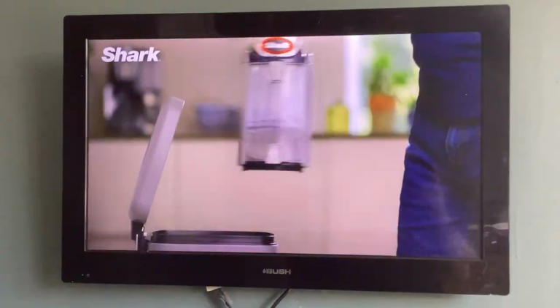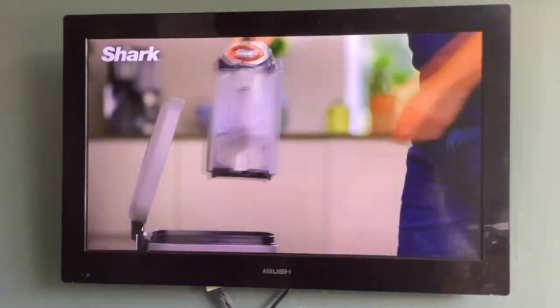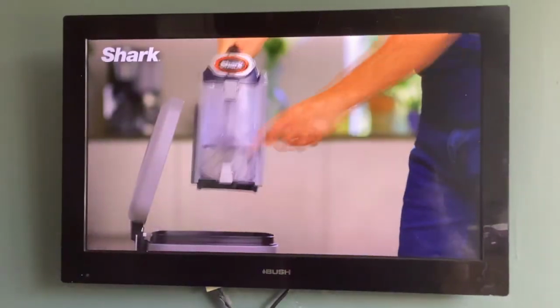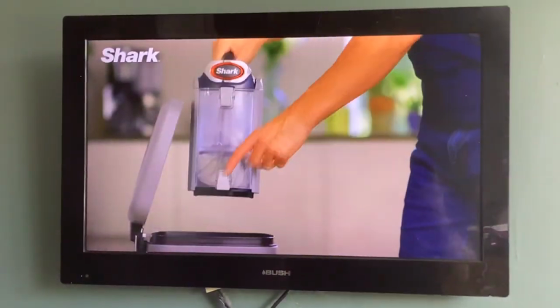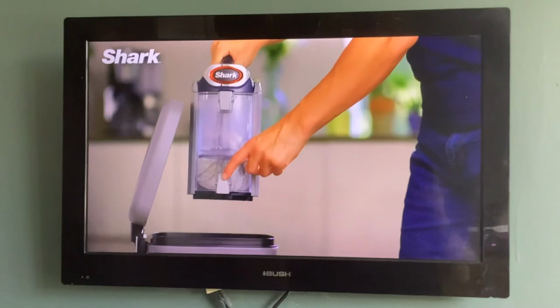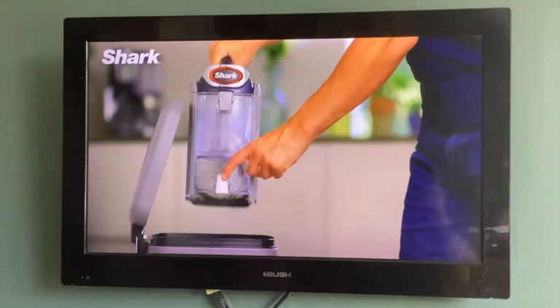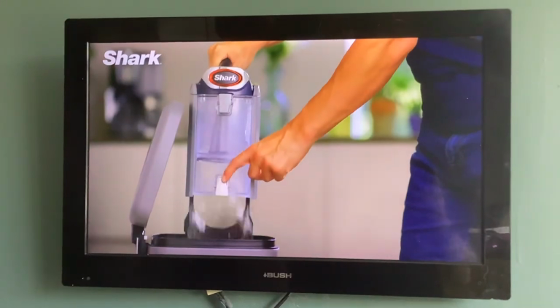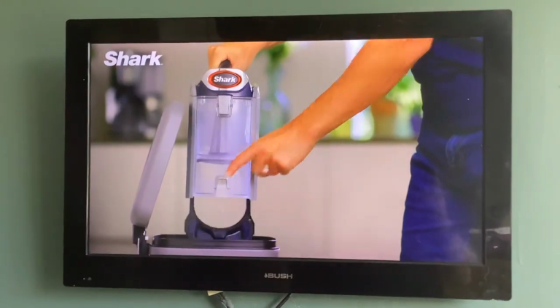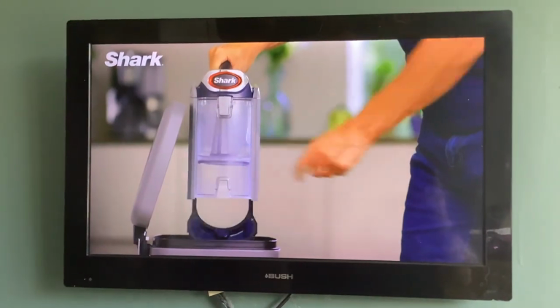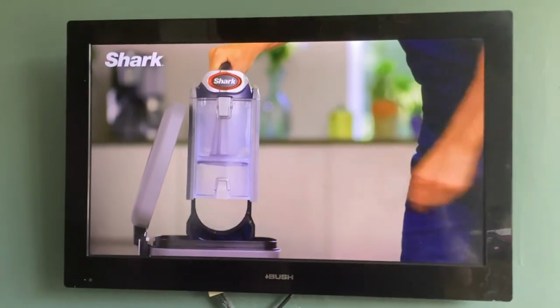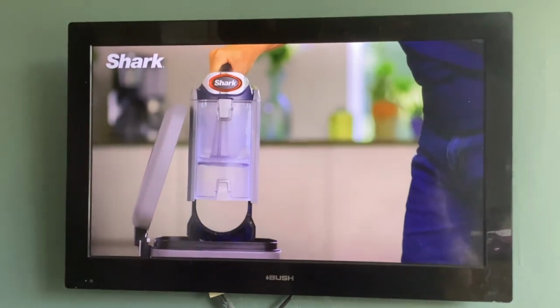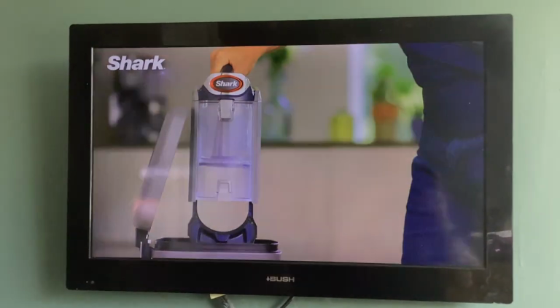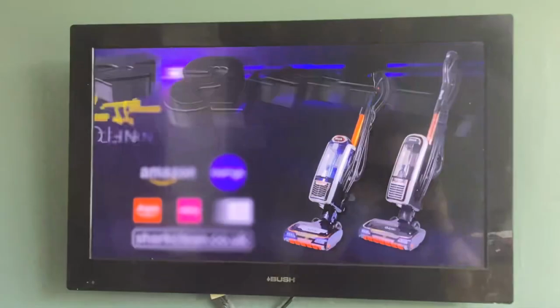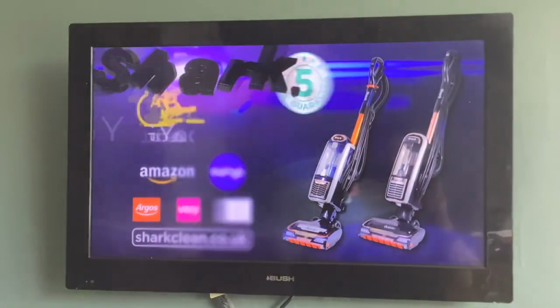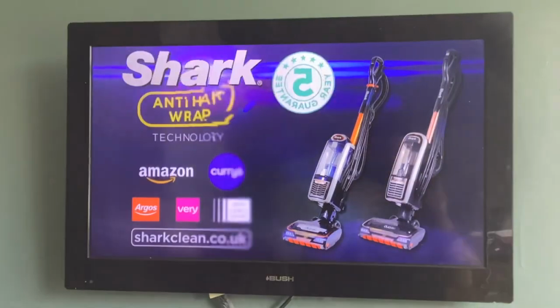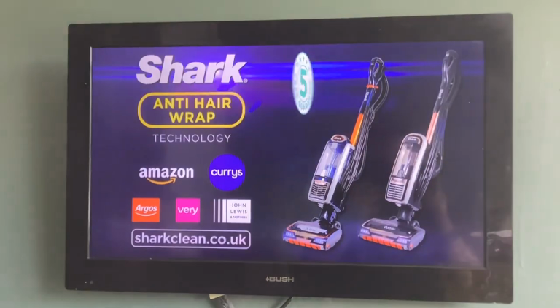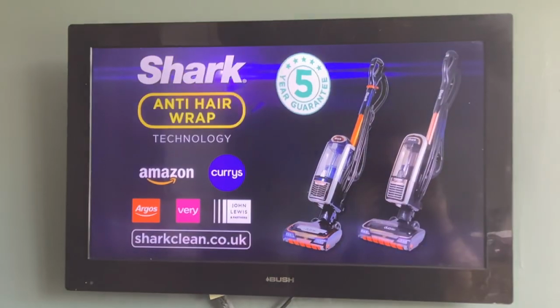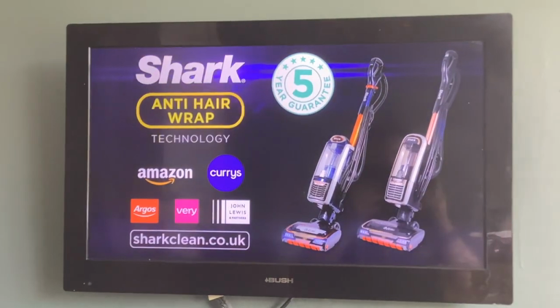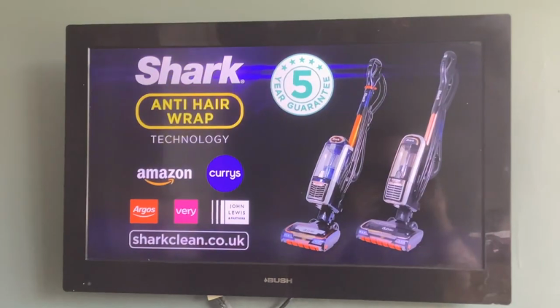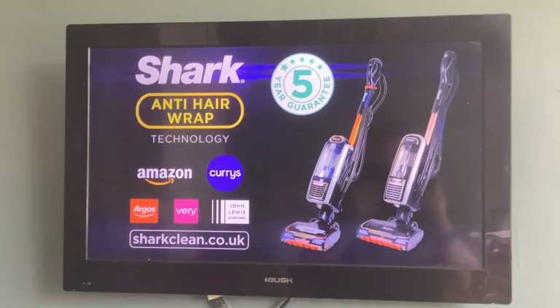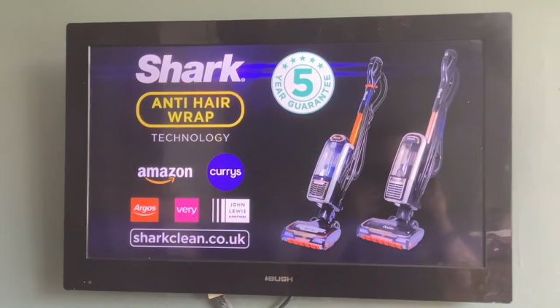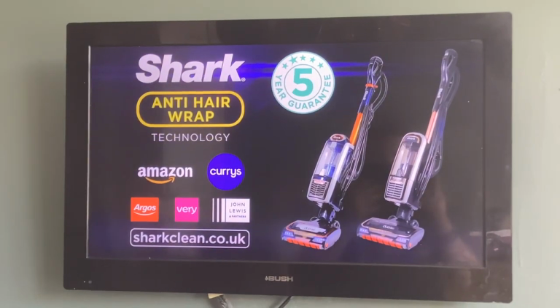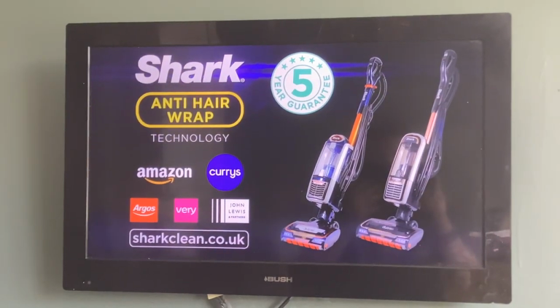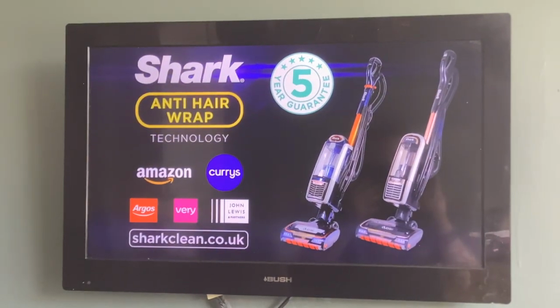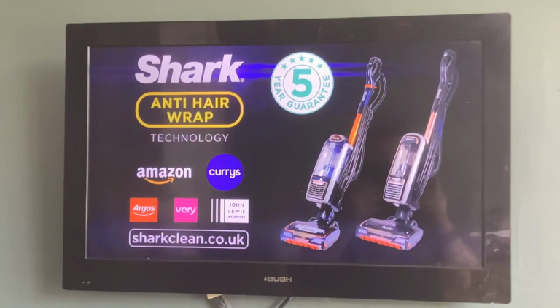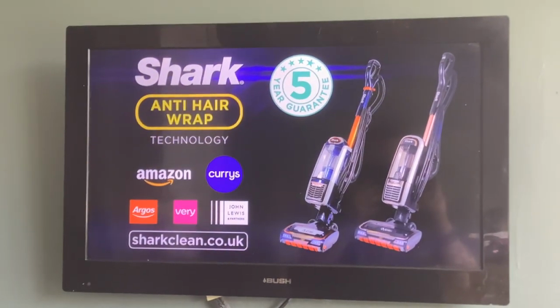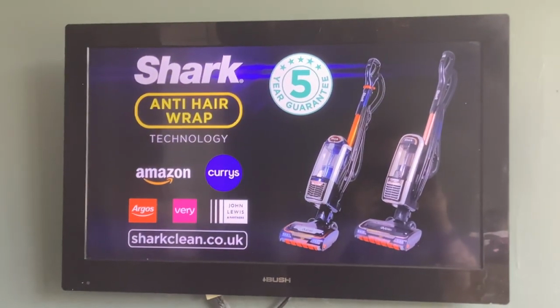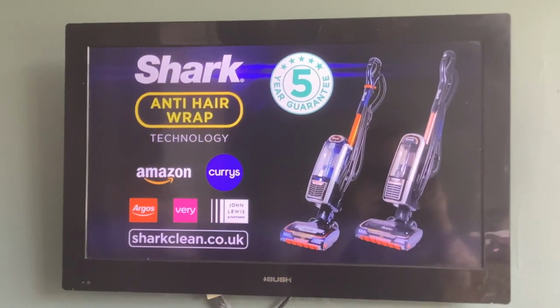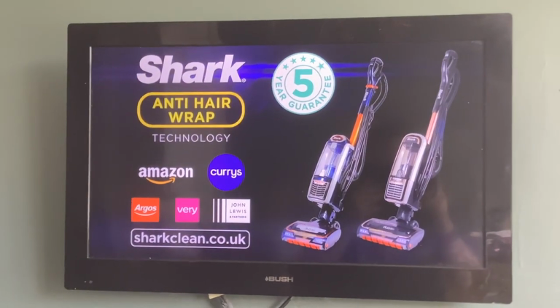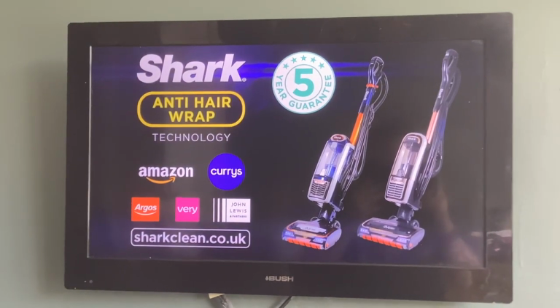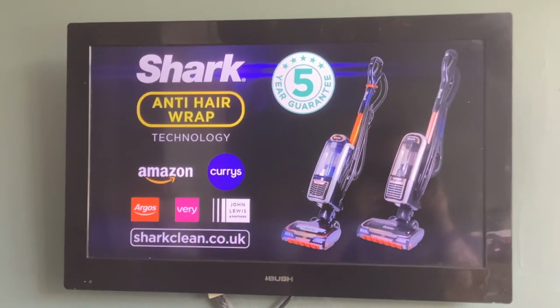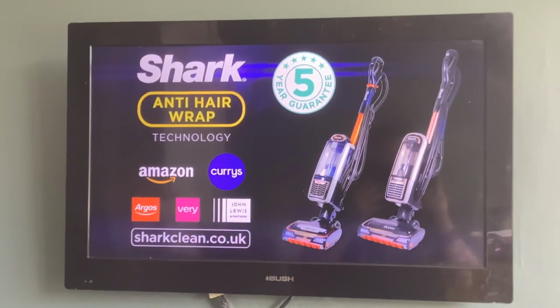No more tangles and a five-year guarantee. Anti-hair wrap technology from Shark.